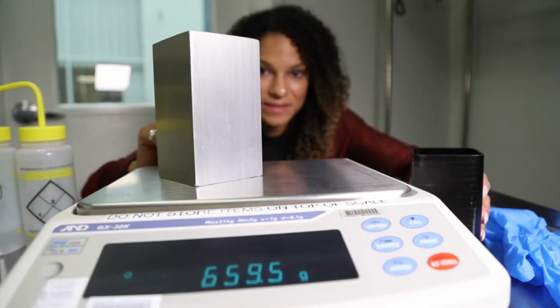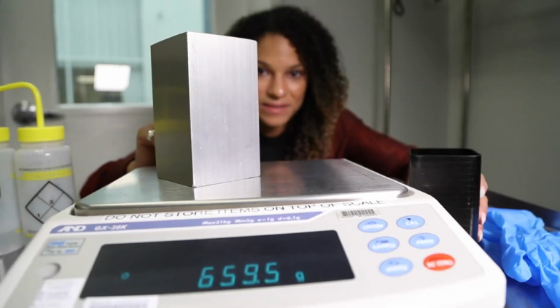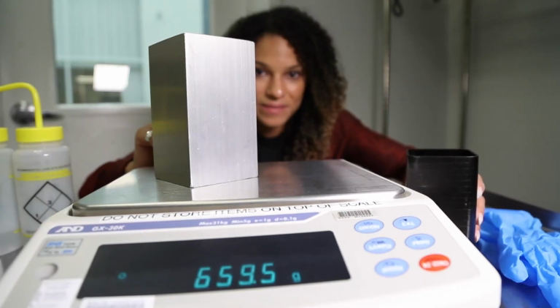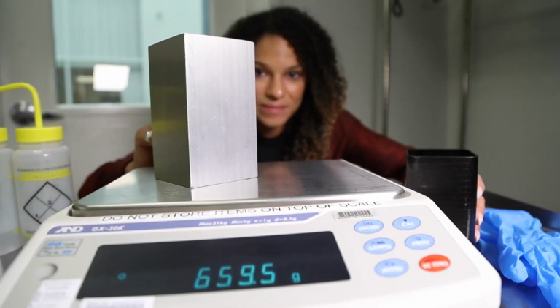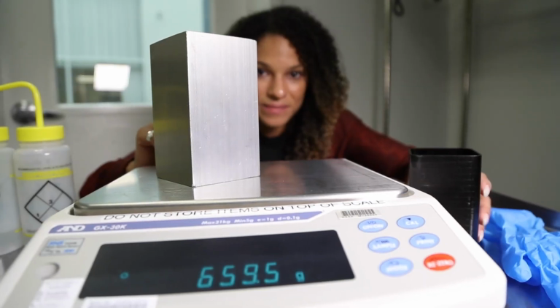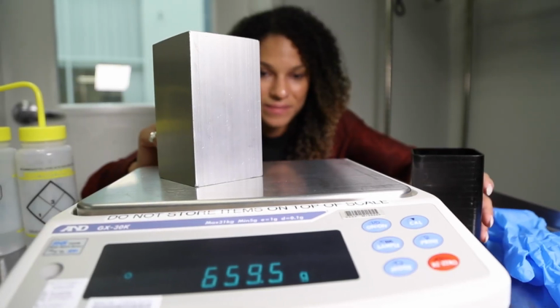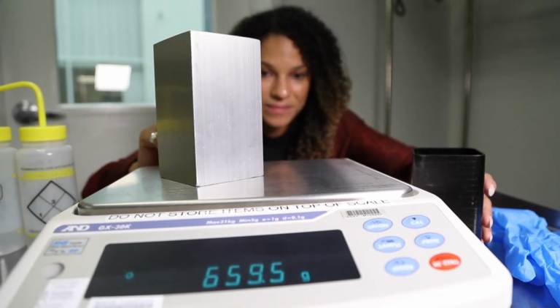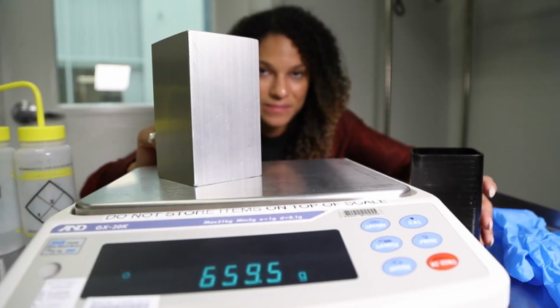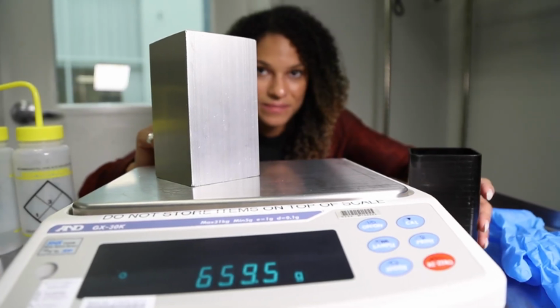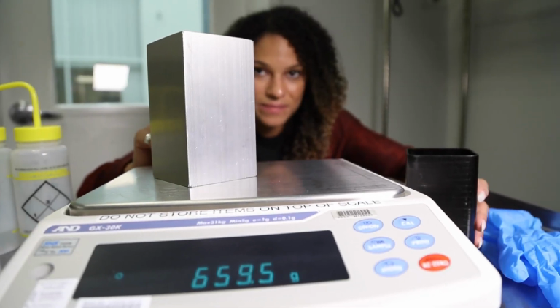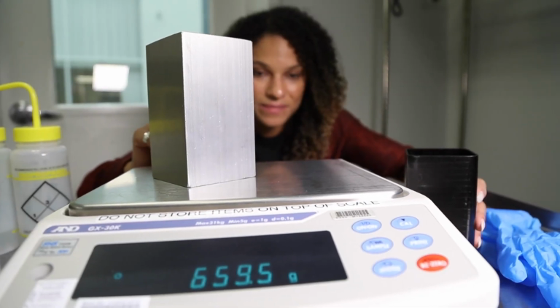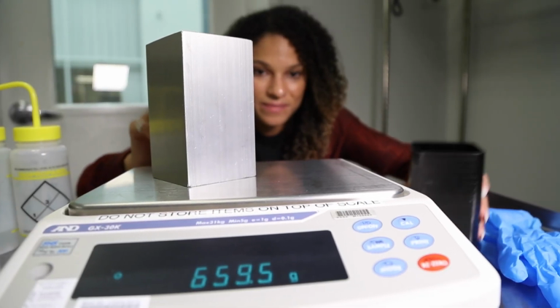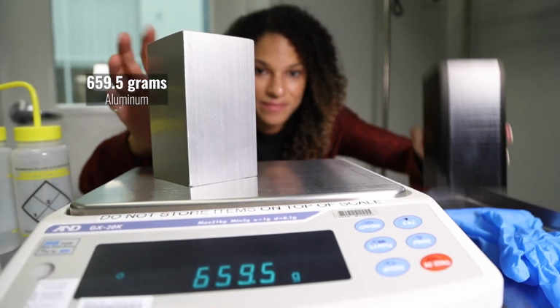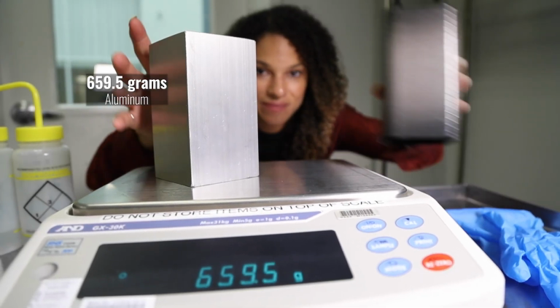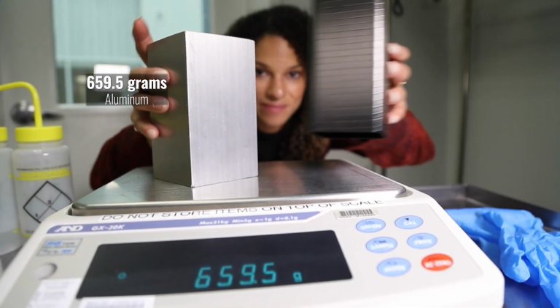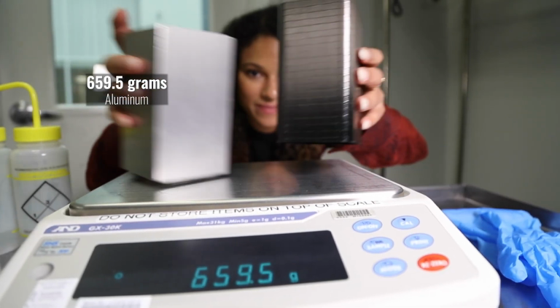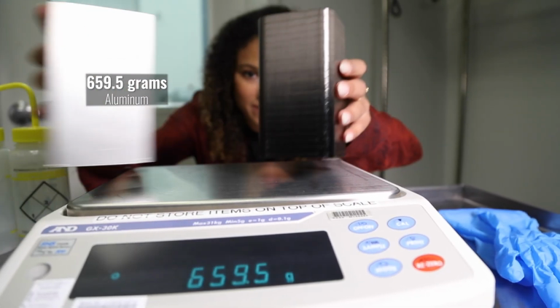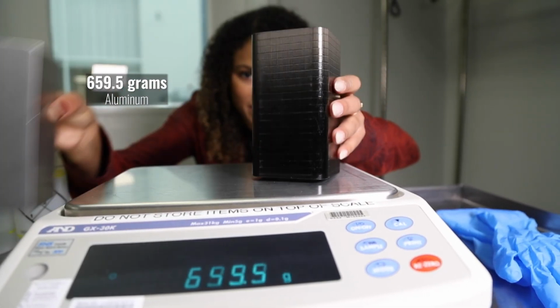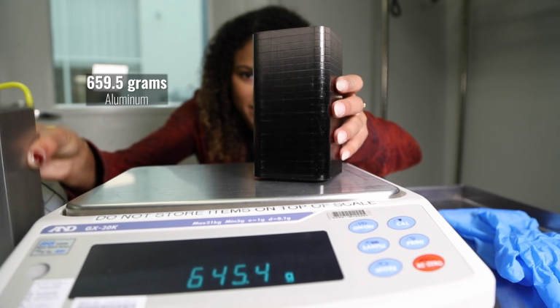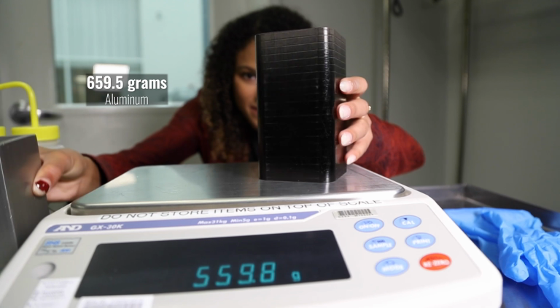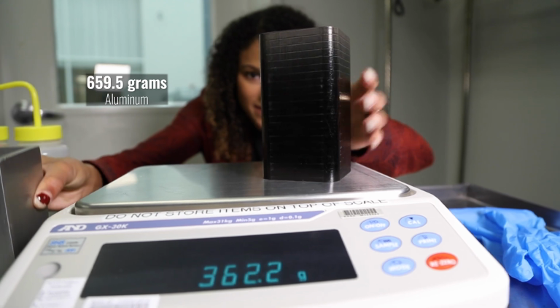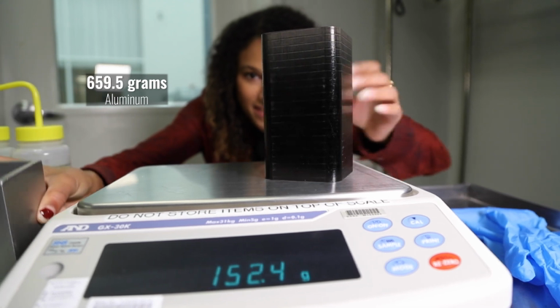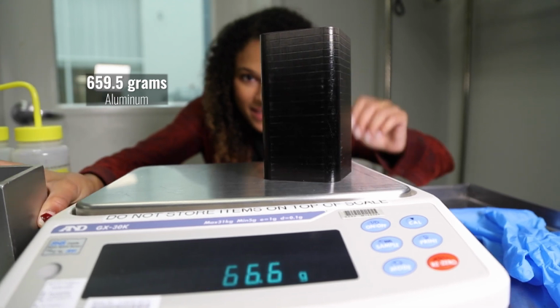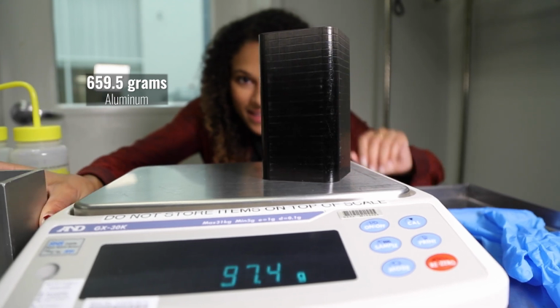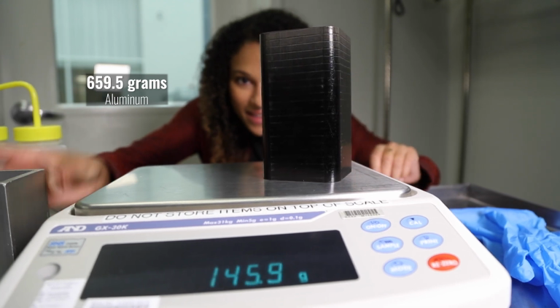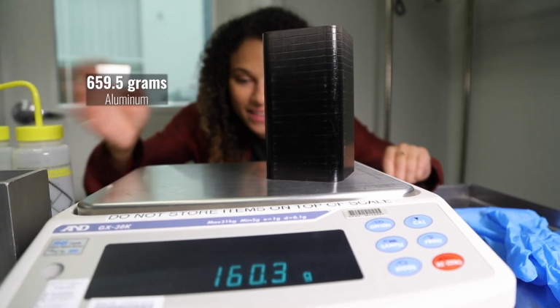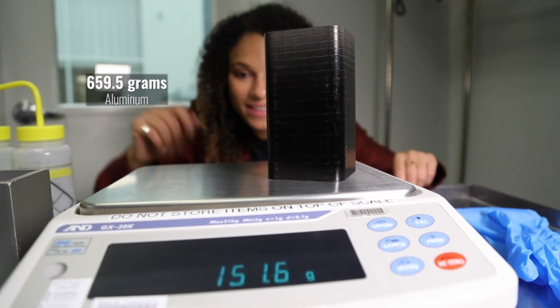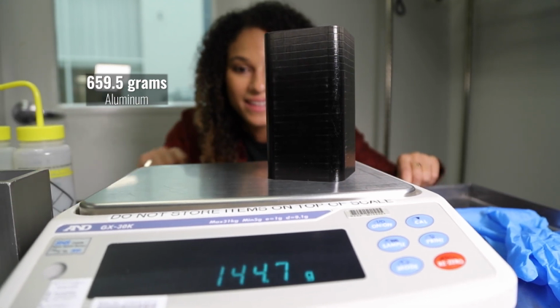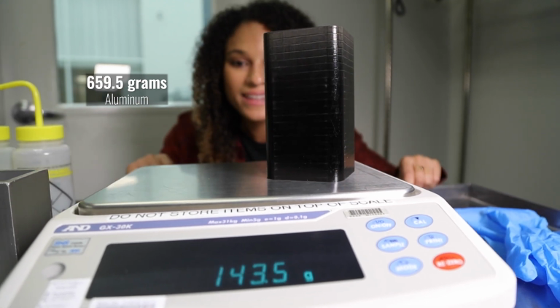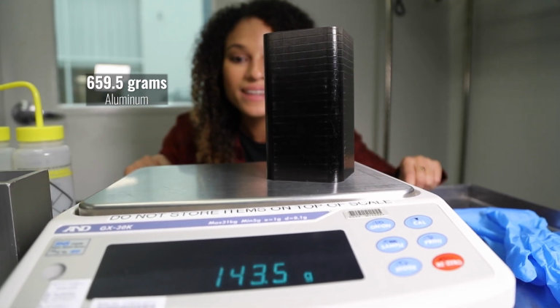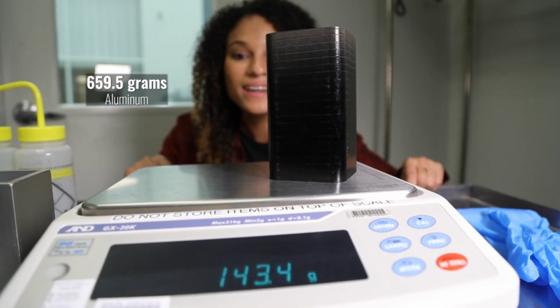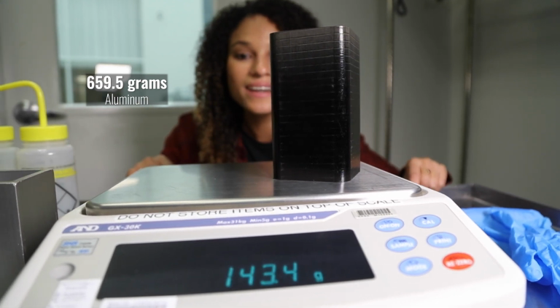Just look at the difference in weight between the aluminum and the same amount of the backplane material.